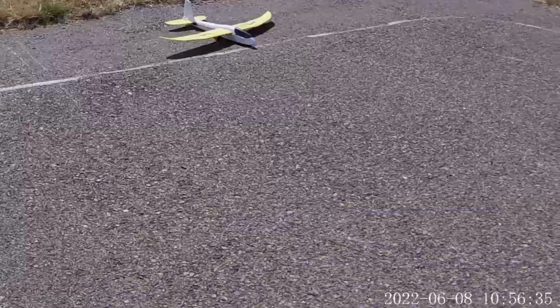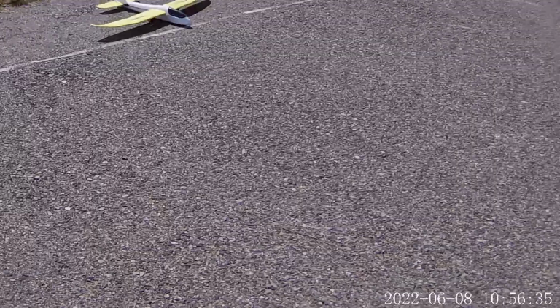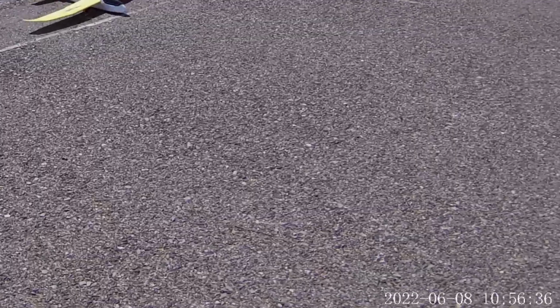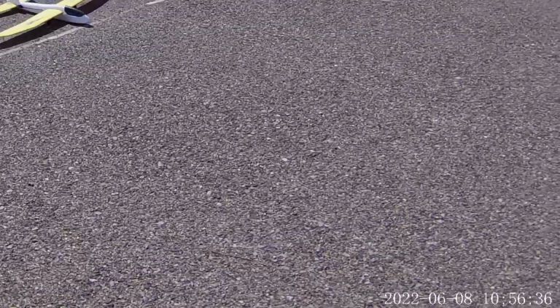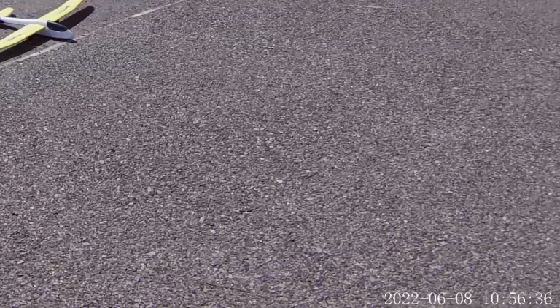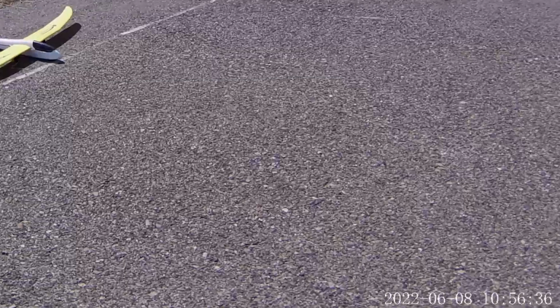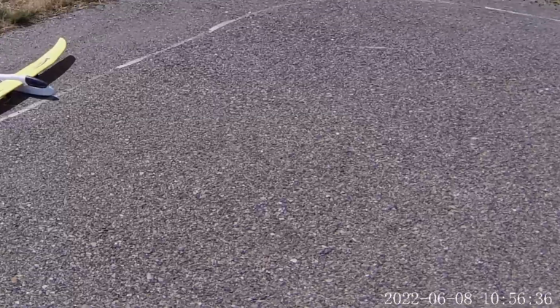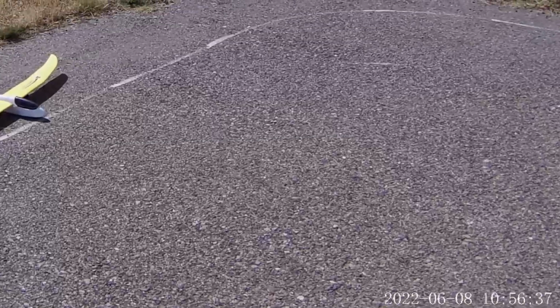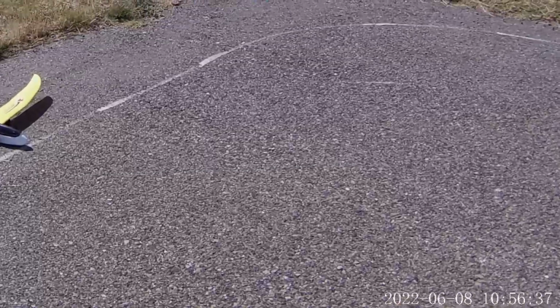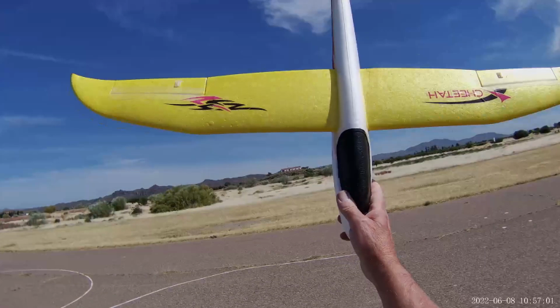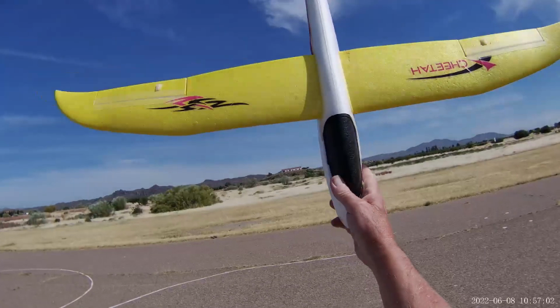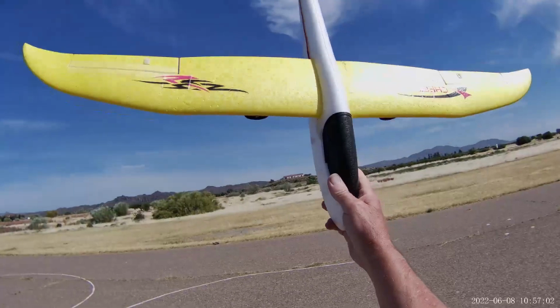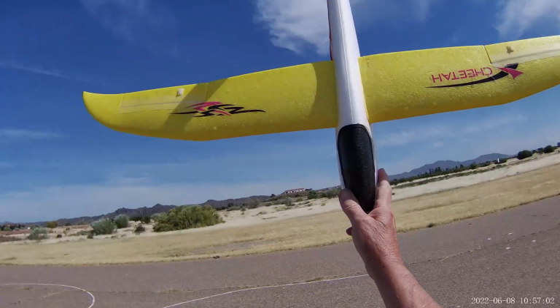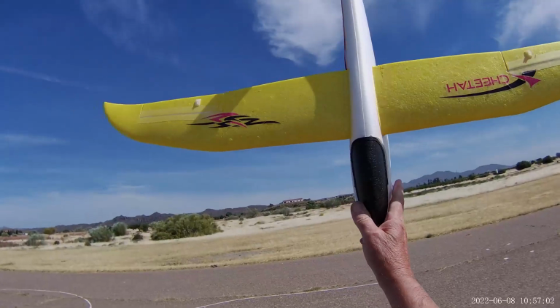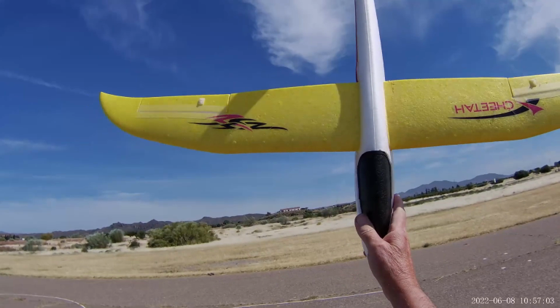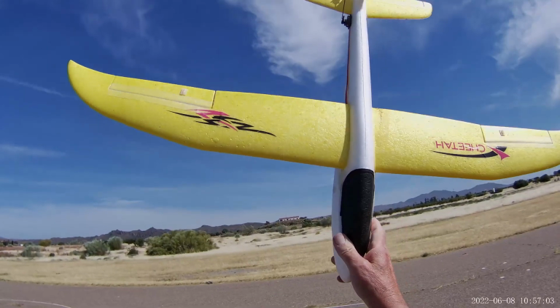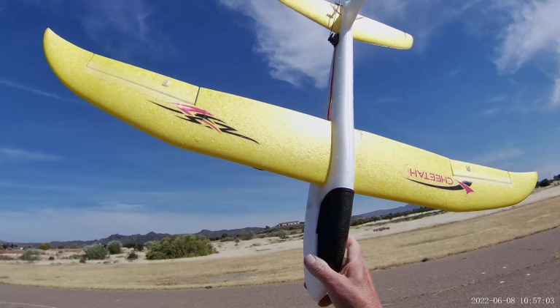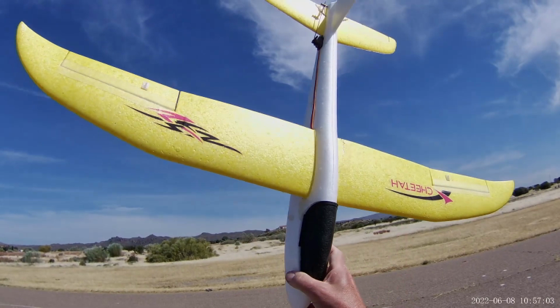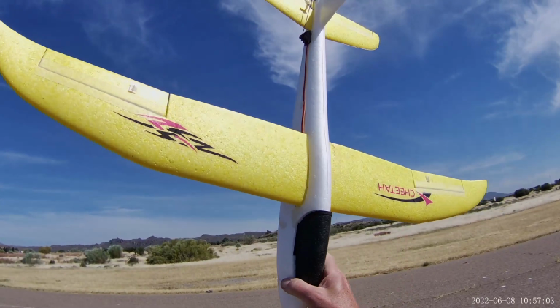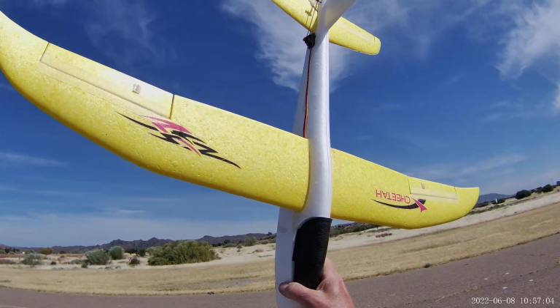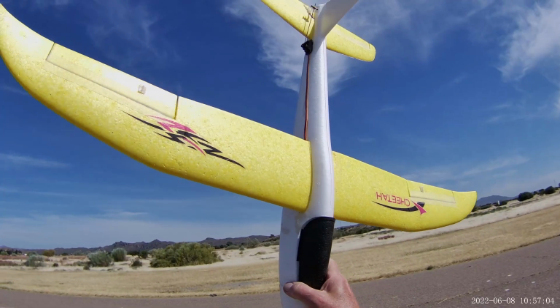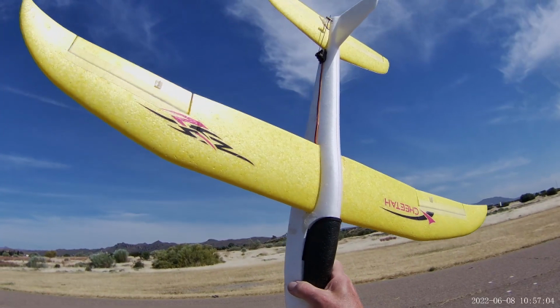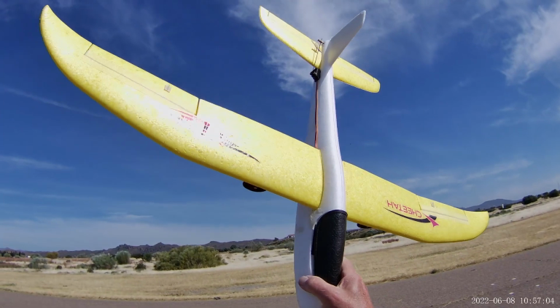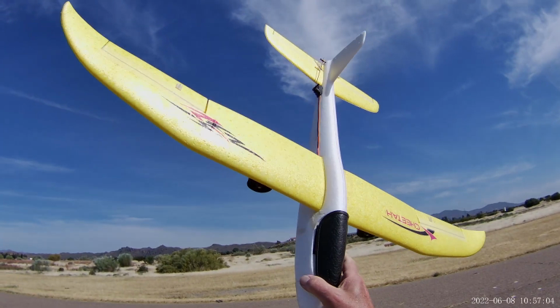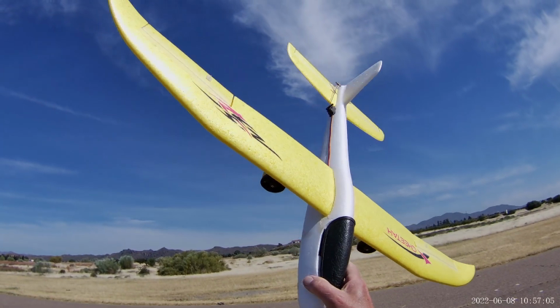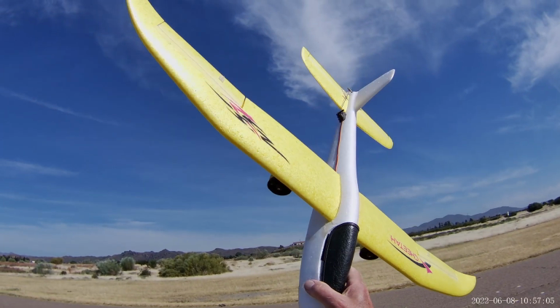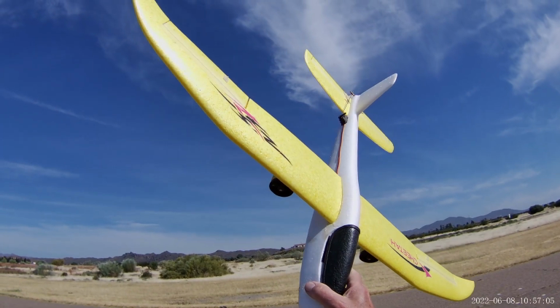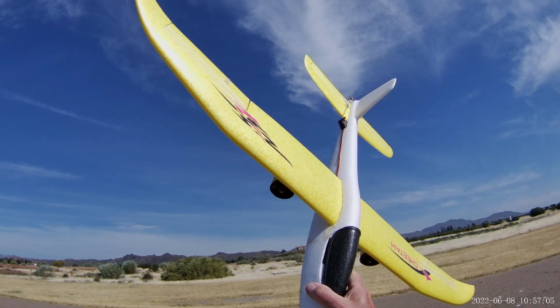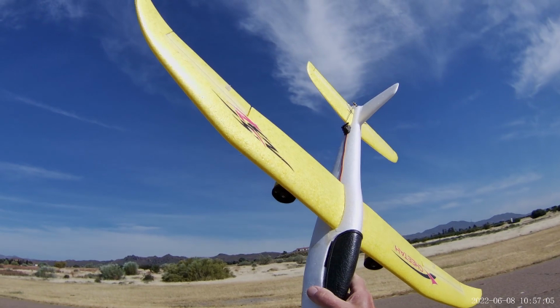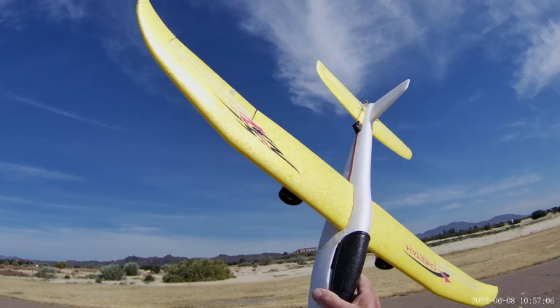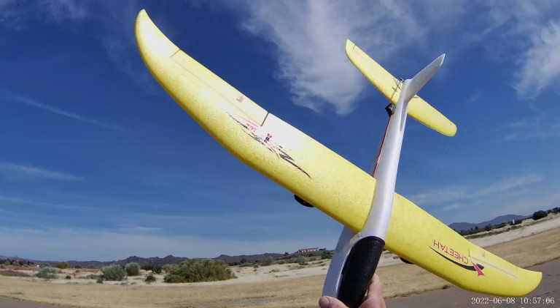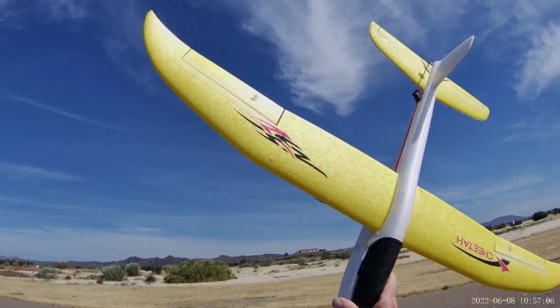Woohoo! There we are then - a very quick little Cheetah indeed. Thanks for watching, see you soon.